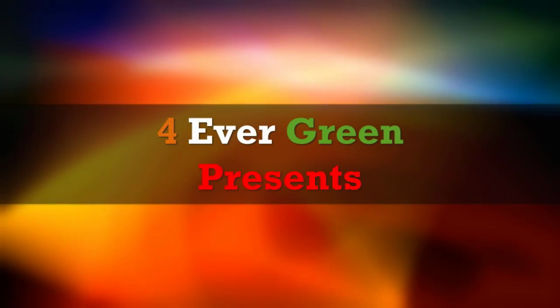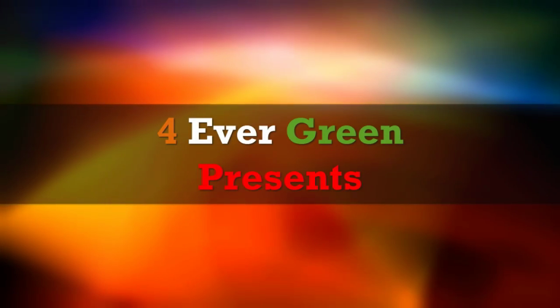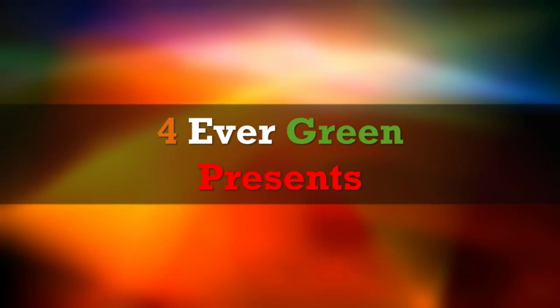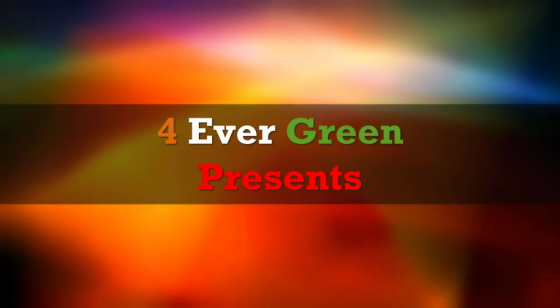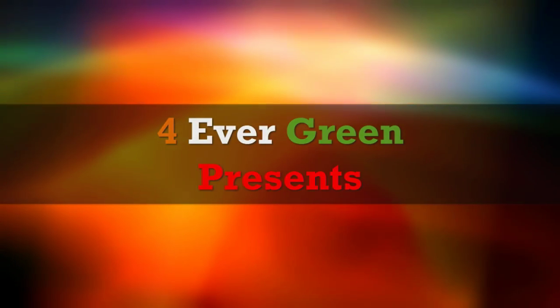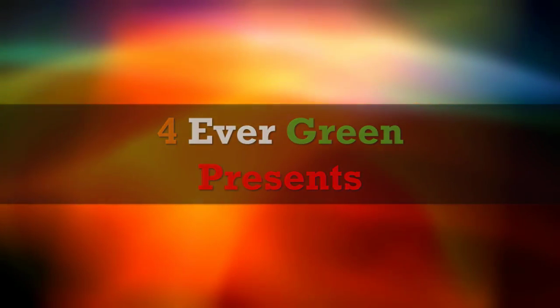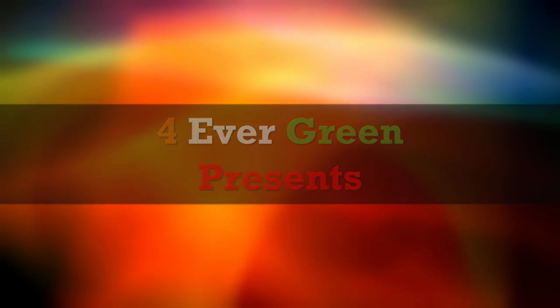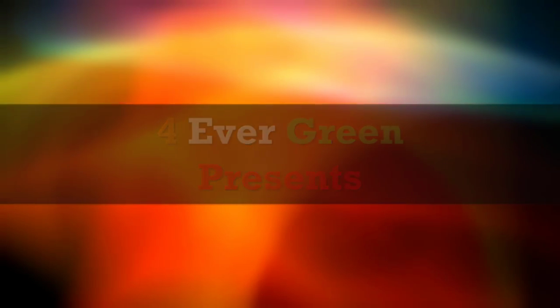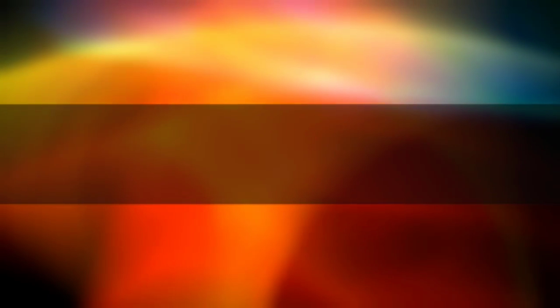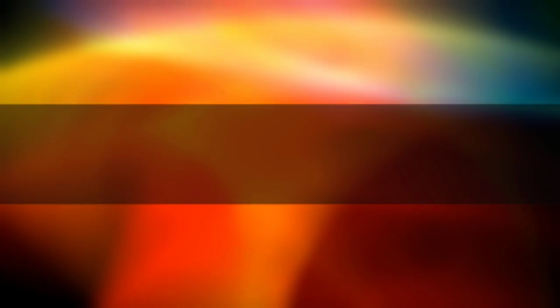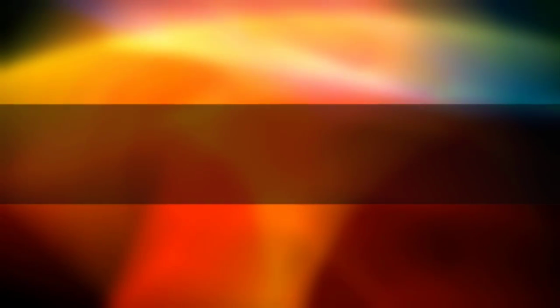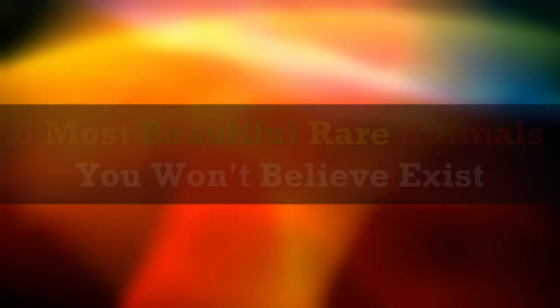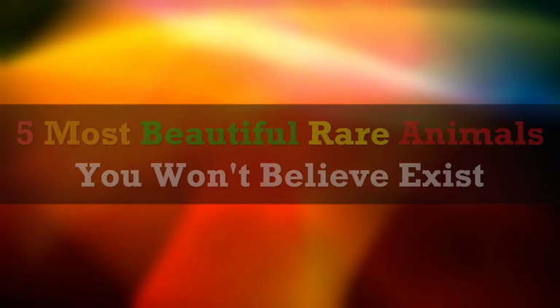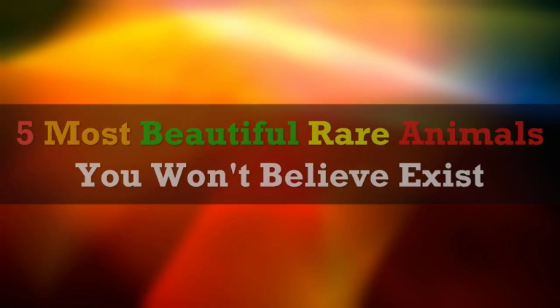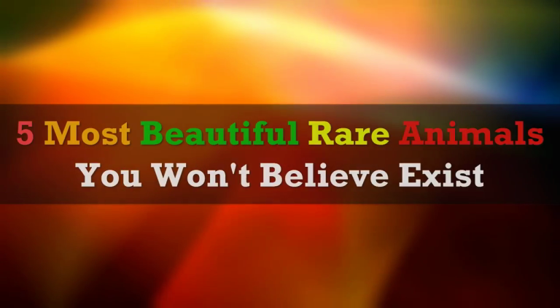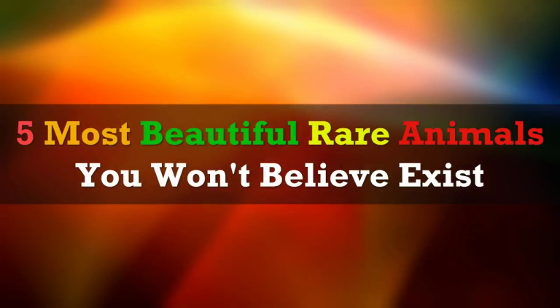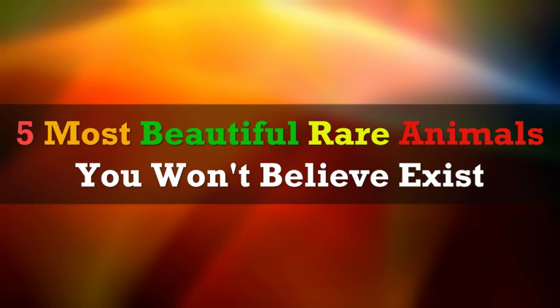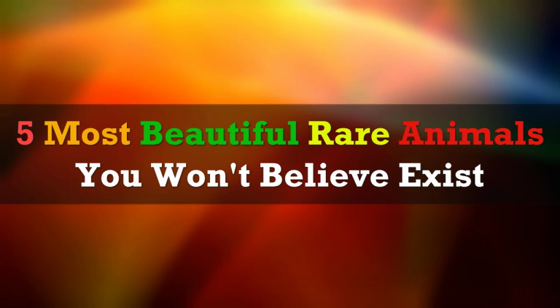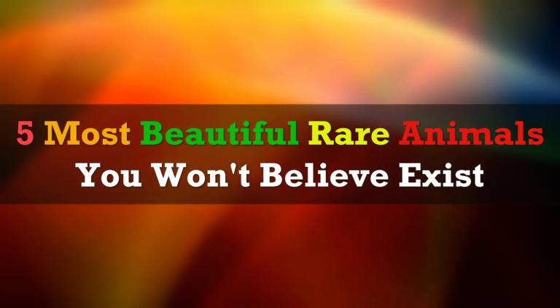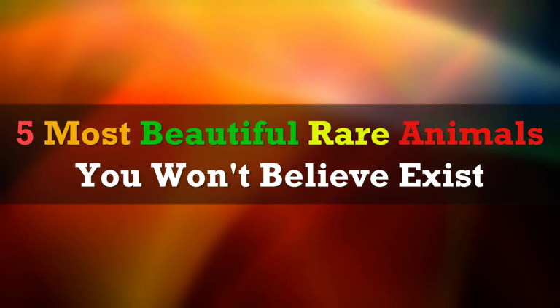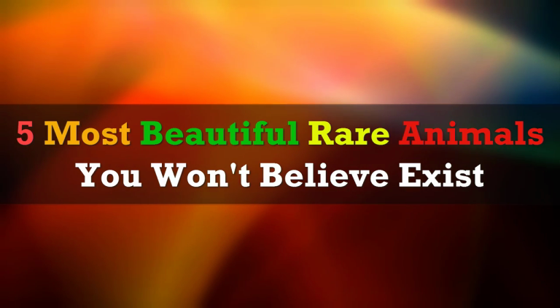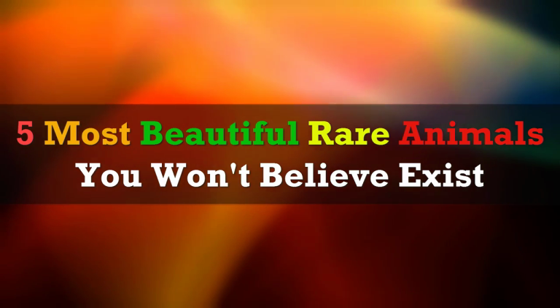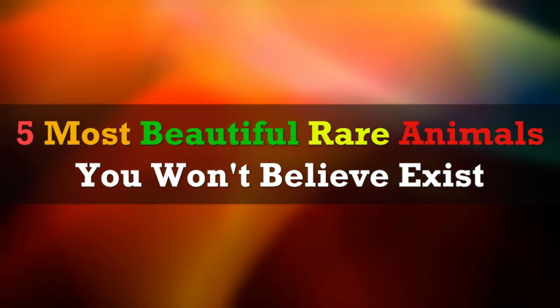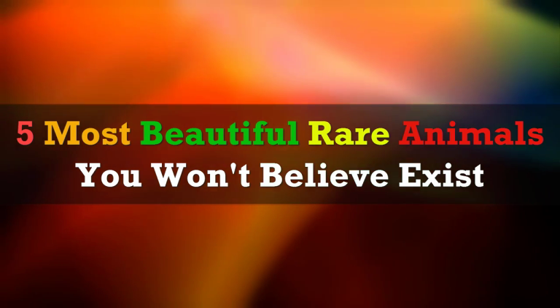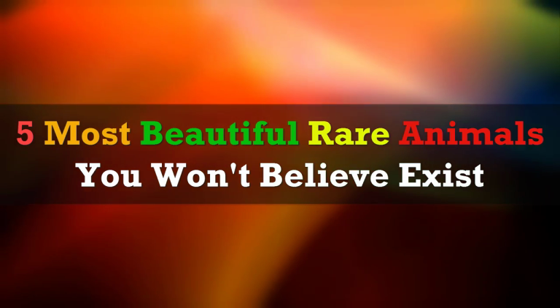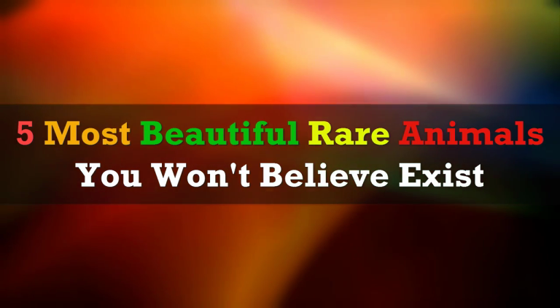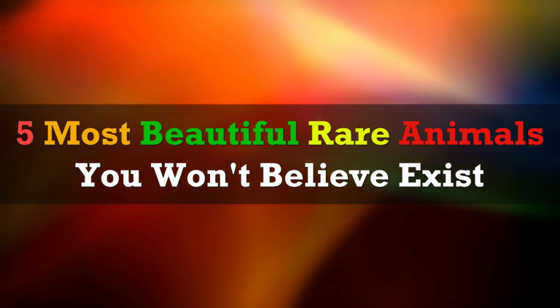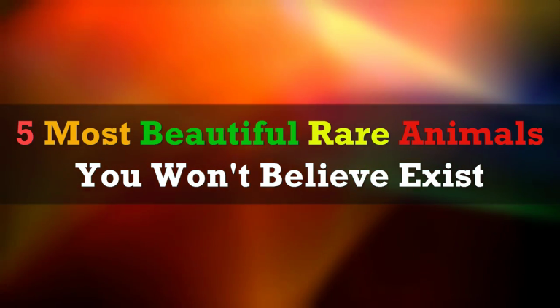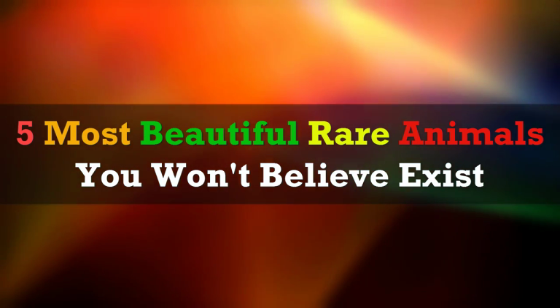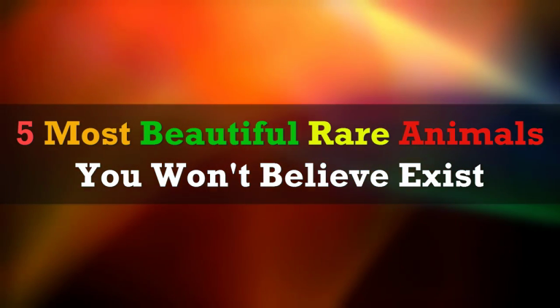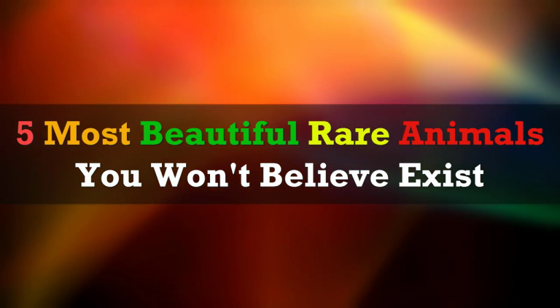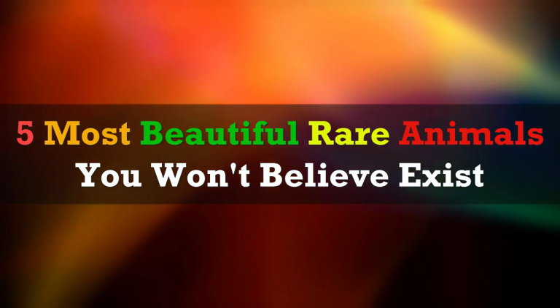Forever Green presents: 5 most beautiful rare animals you won't believe exist.